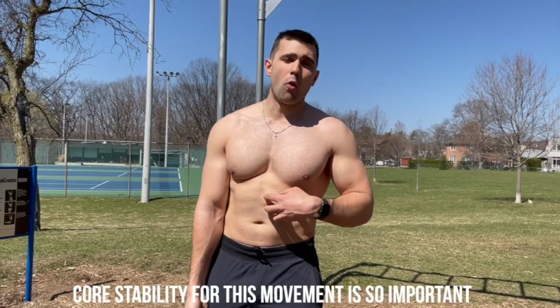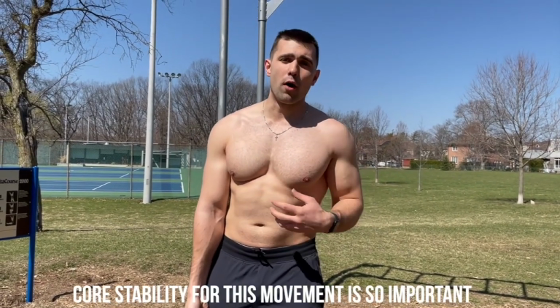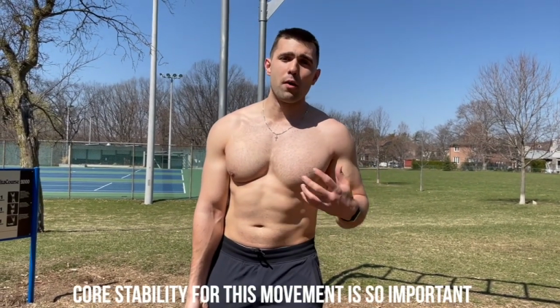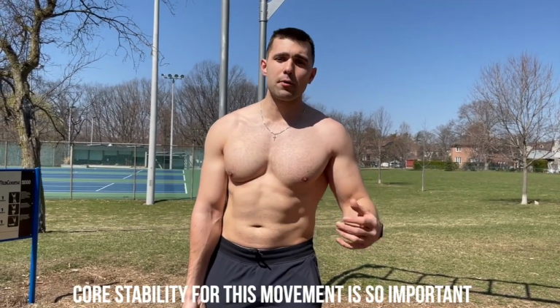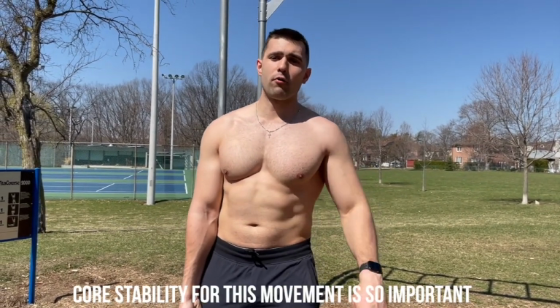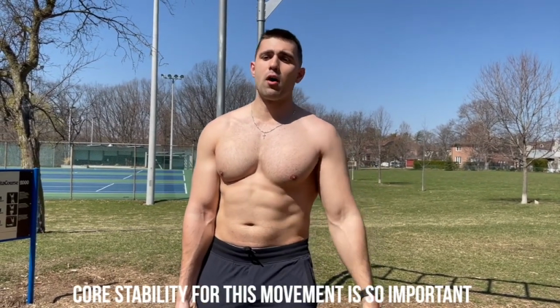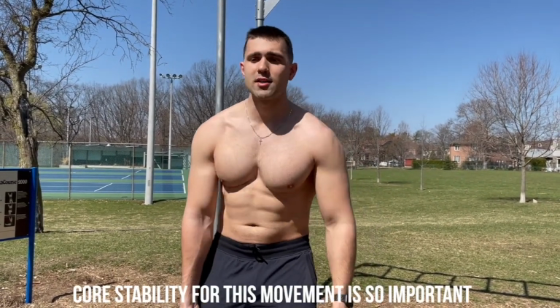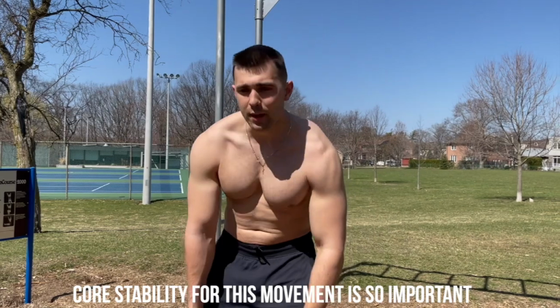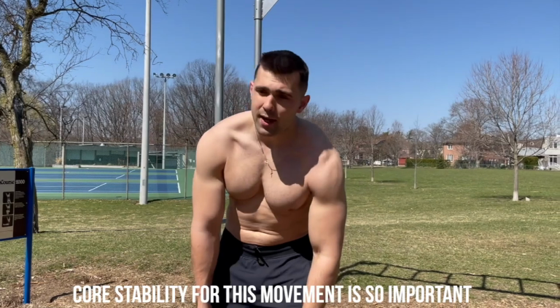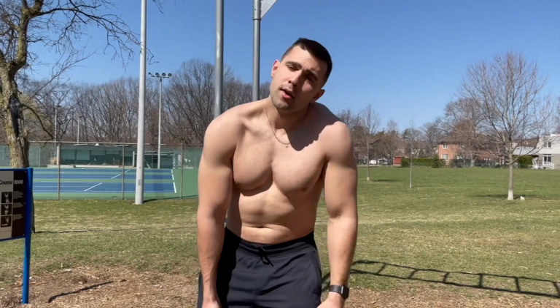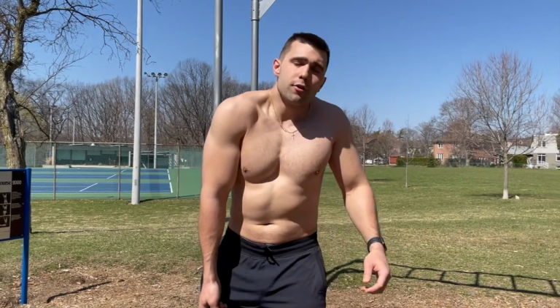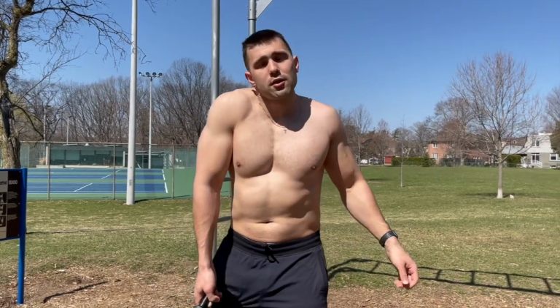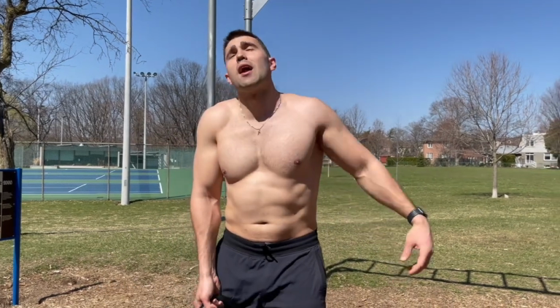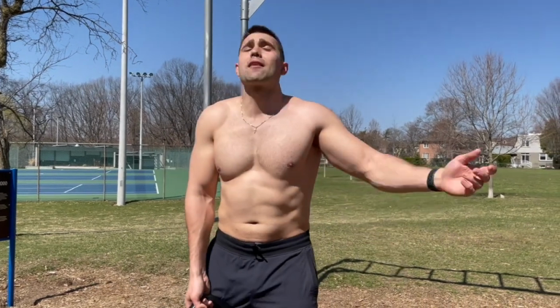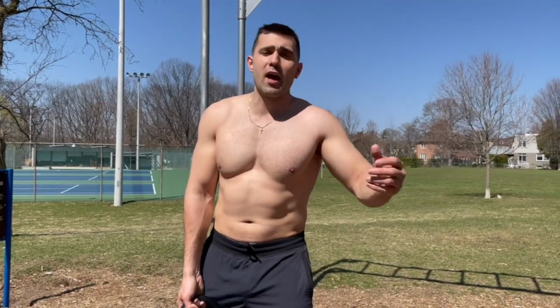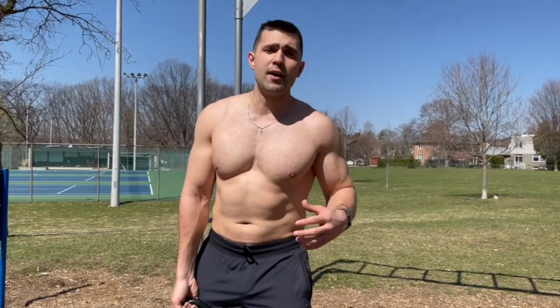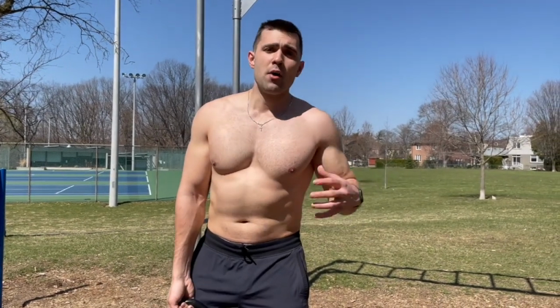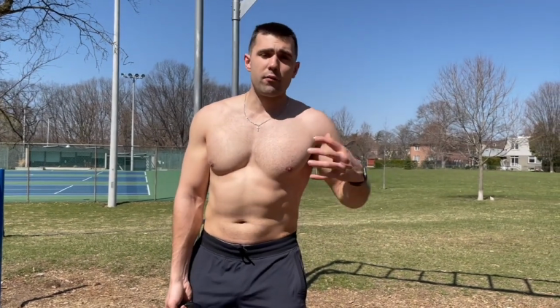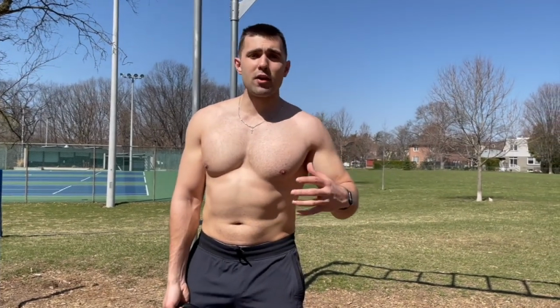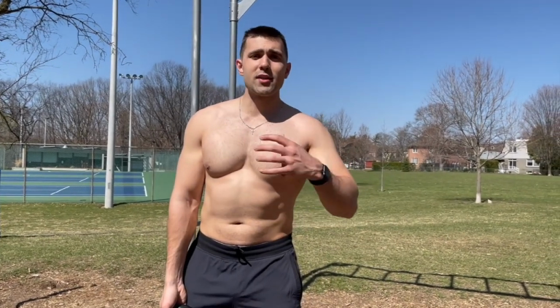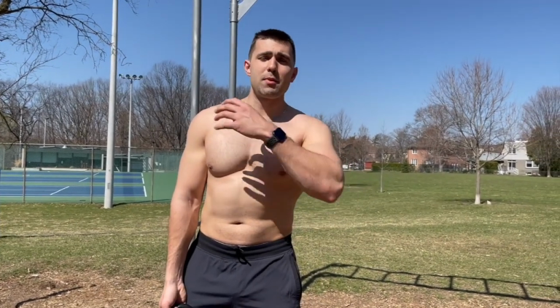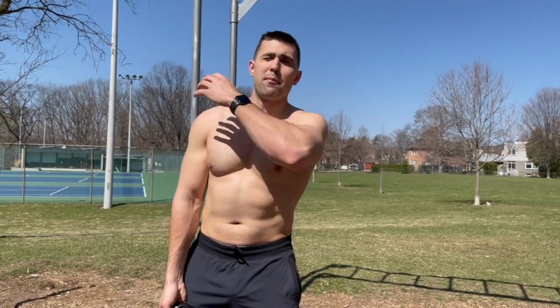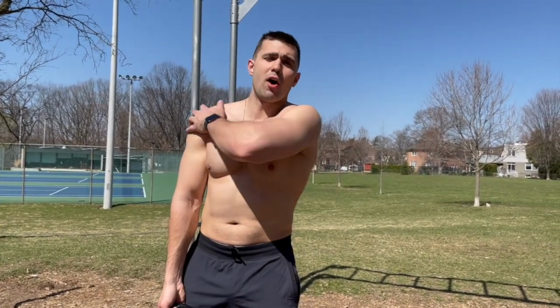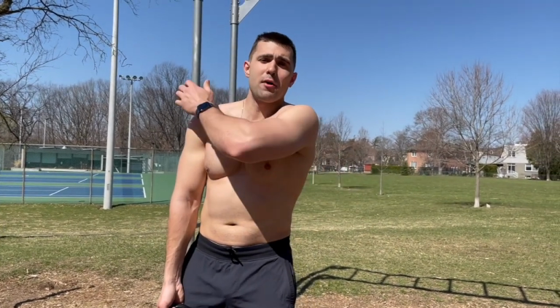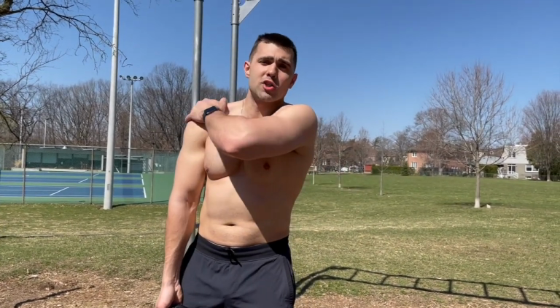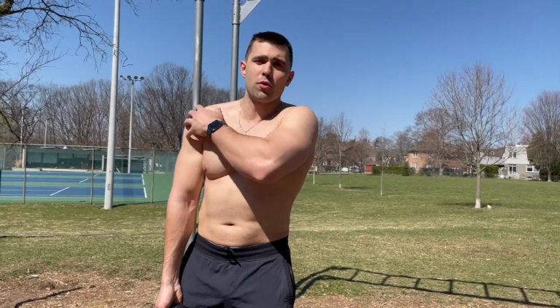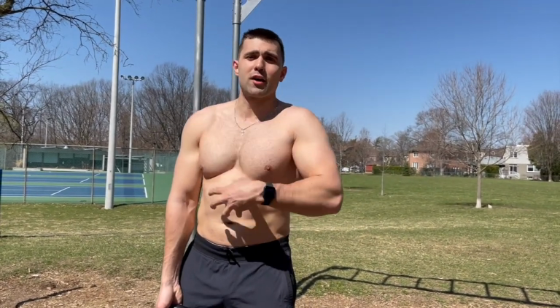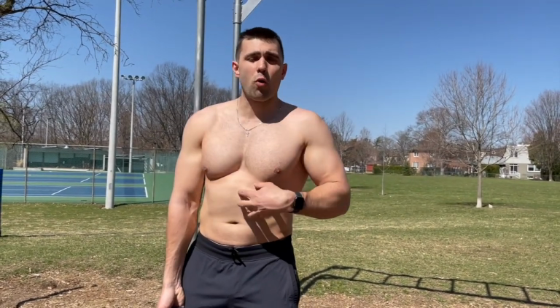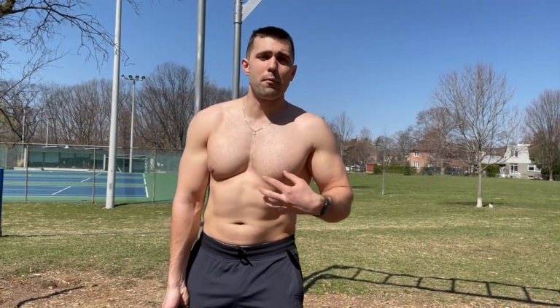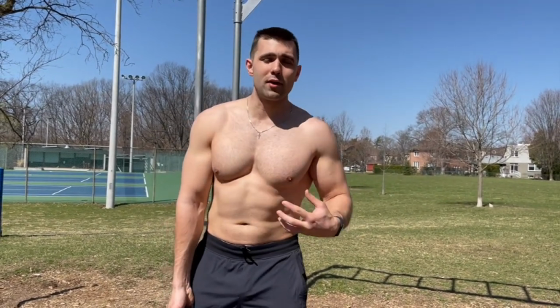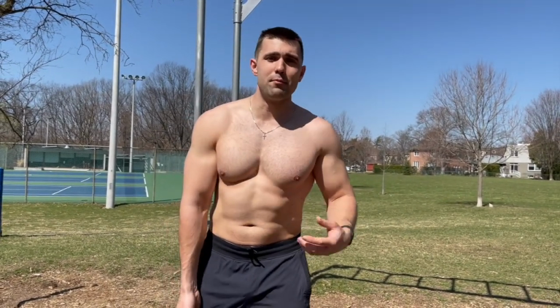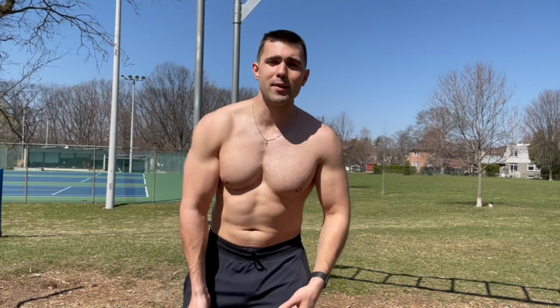Where people go wrong is they bend — they're using their neck, their head. We really want this to be a primary shoulder and core mobility movement.